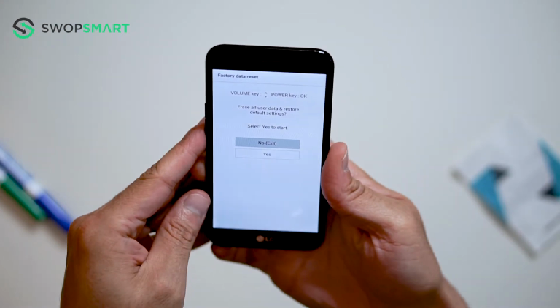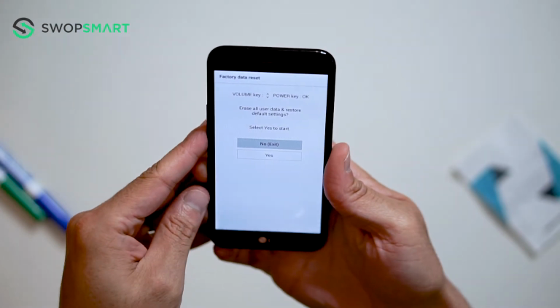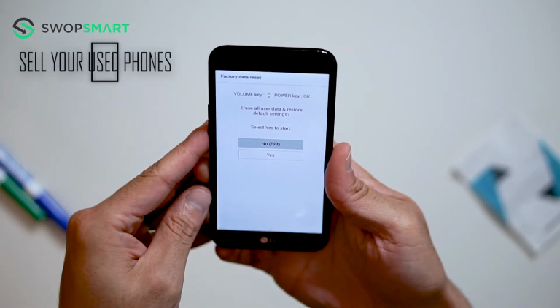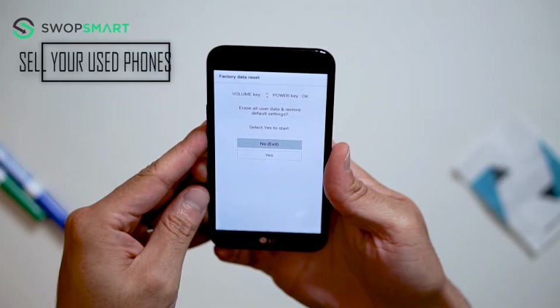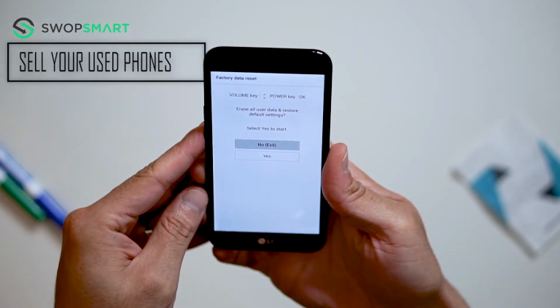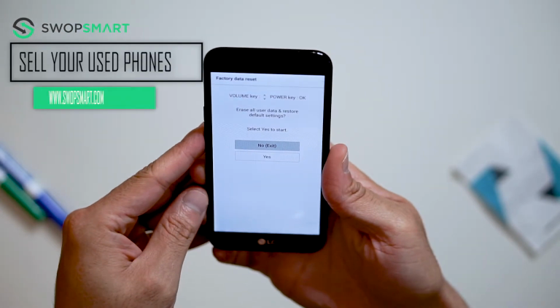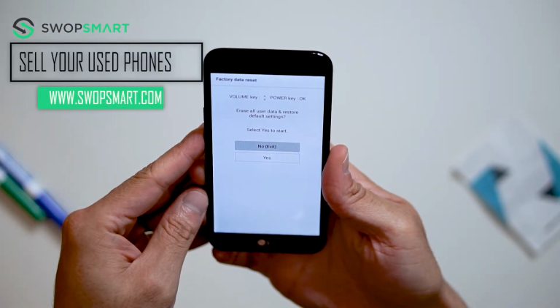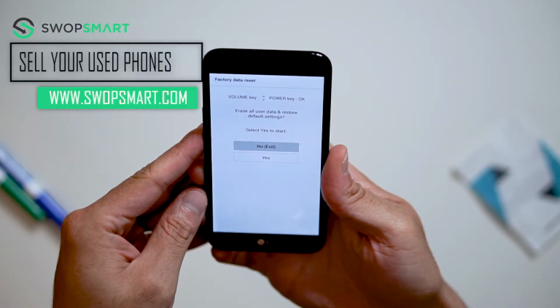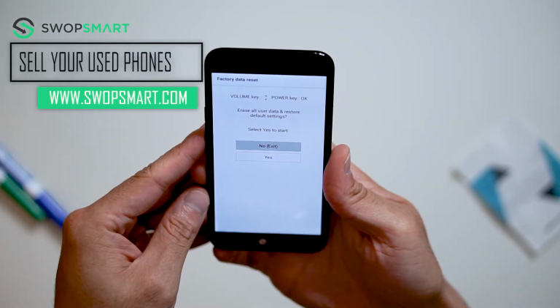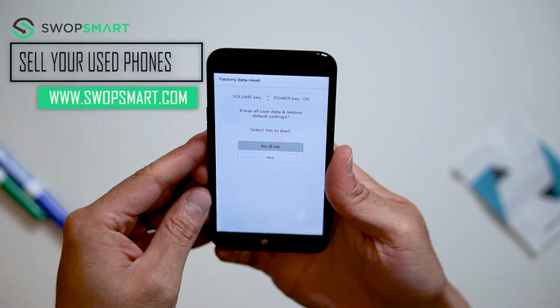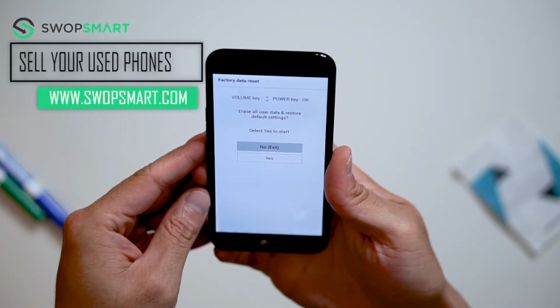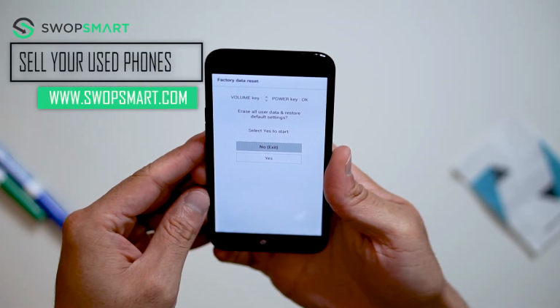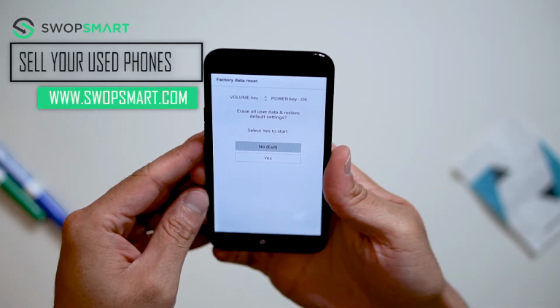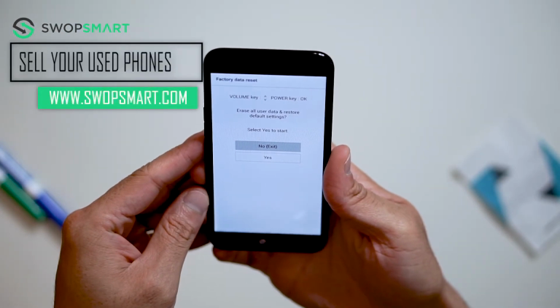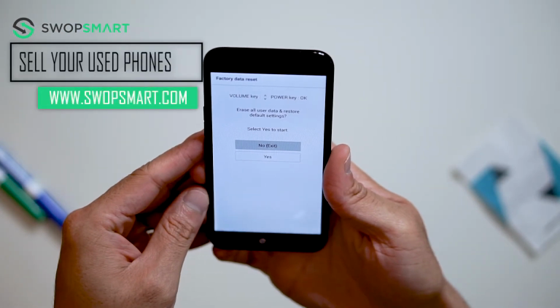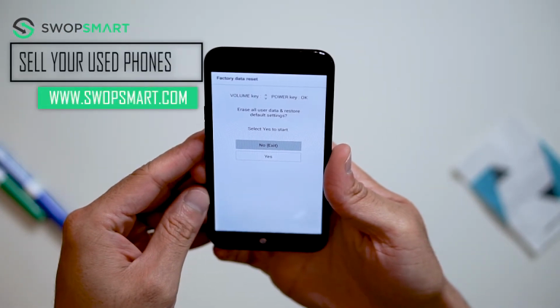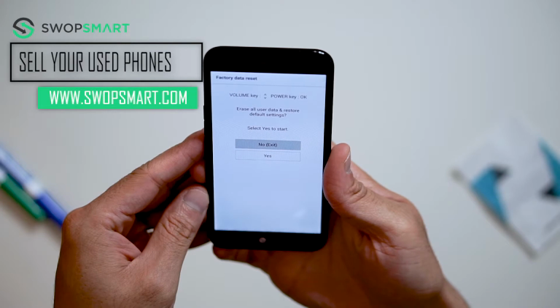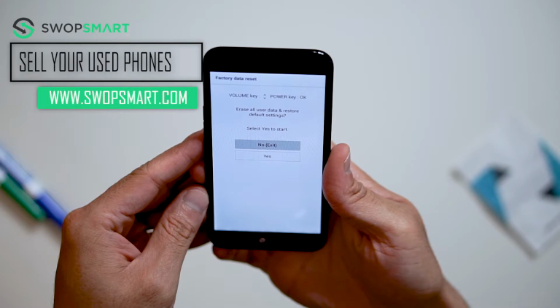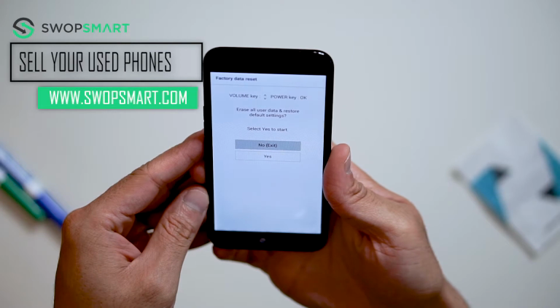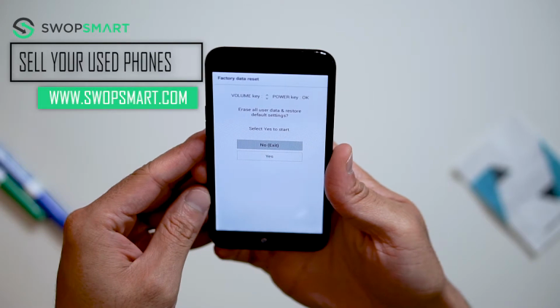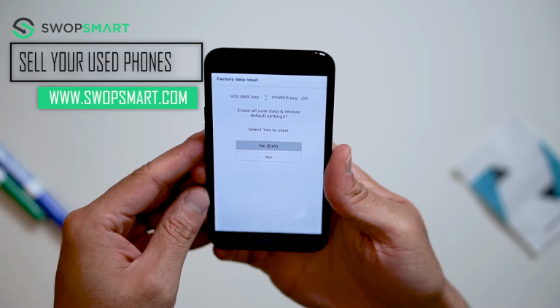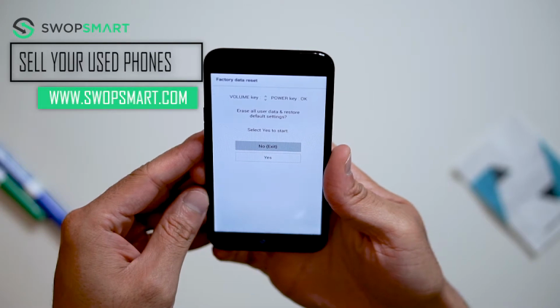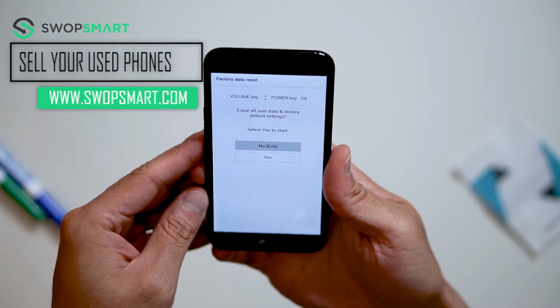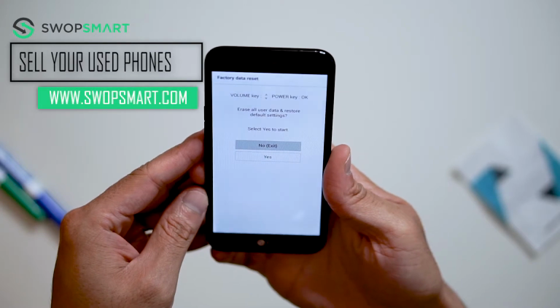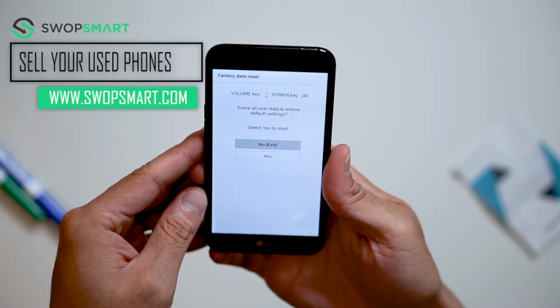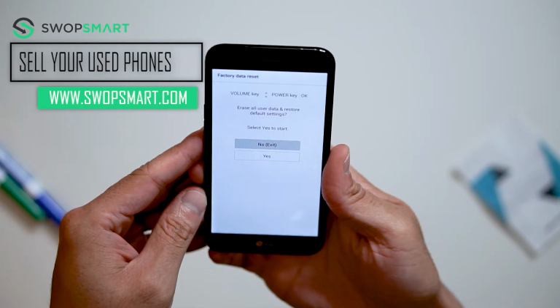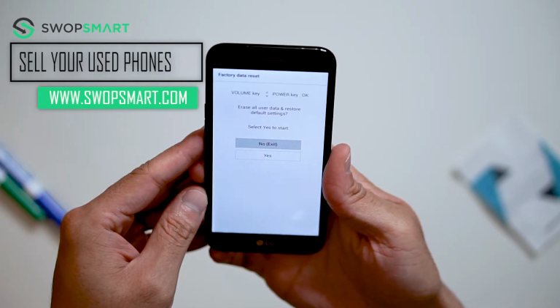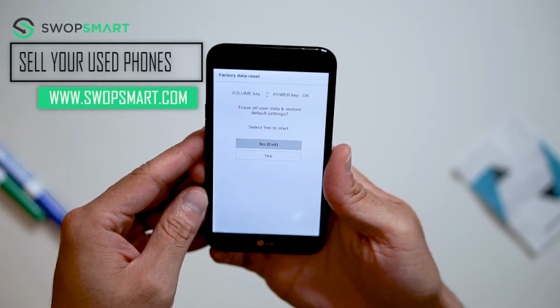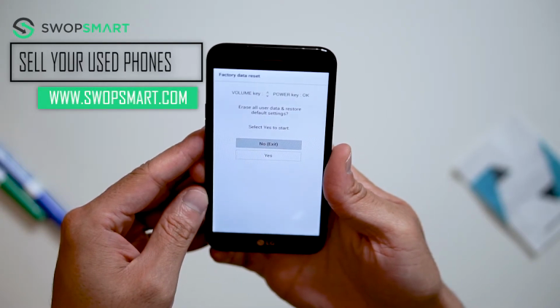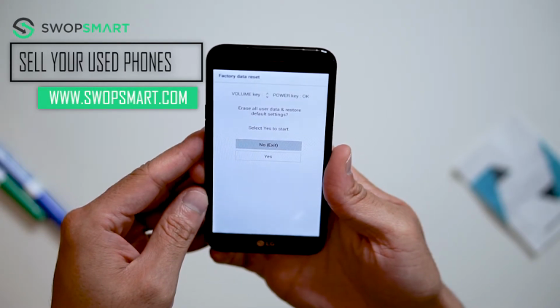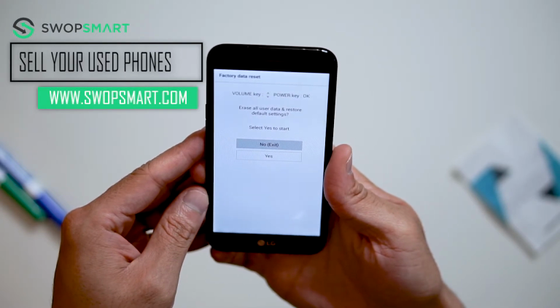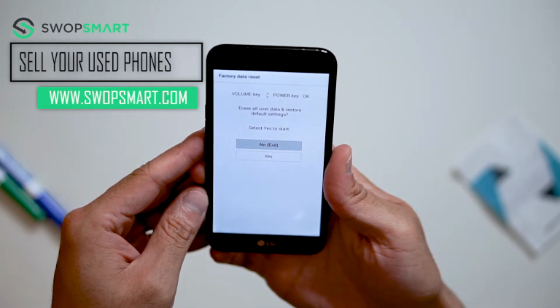Do you have old devices not being used at home? Trade them in for cash at SwapSmart.com. It's quick and easy.